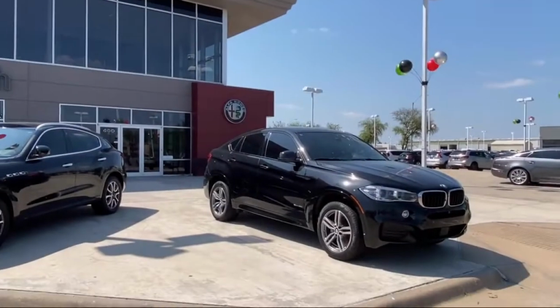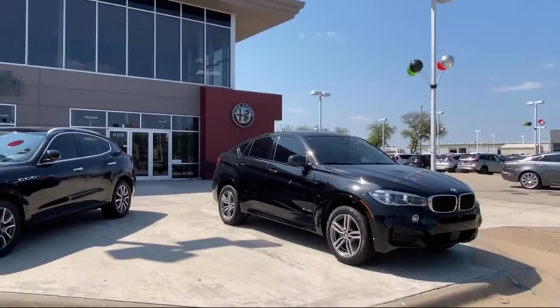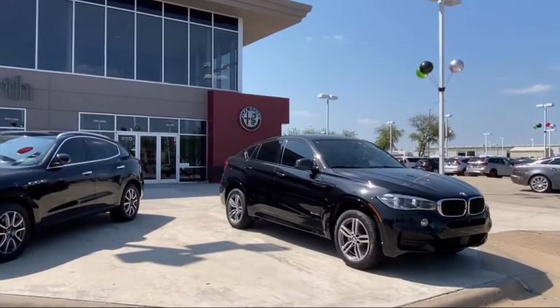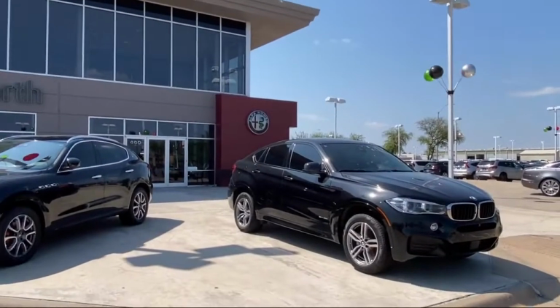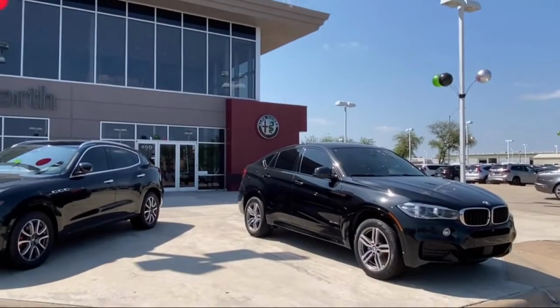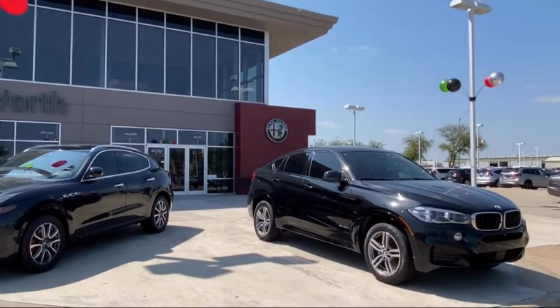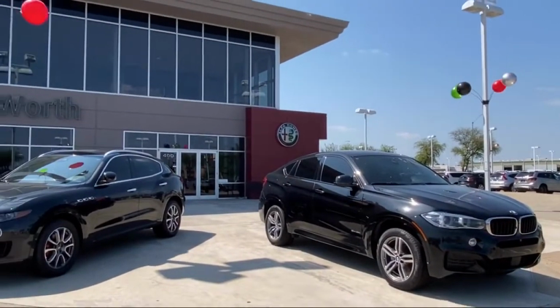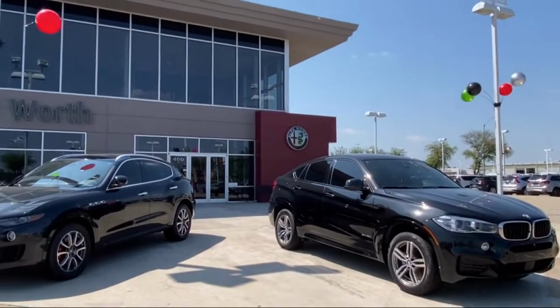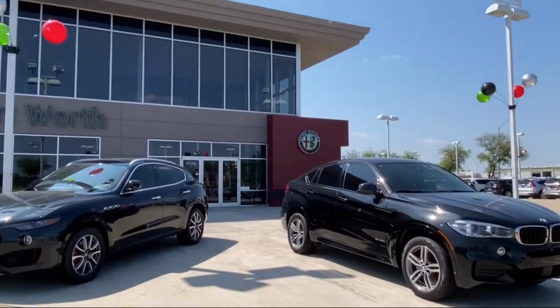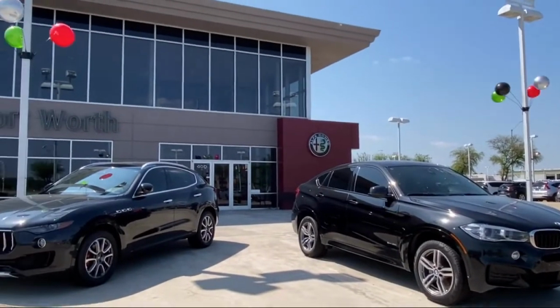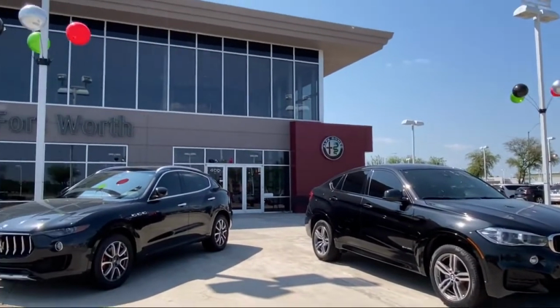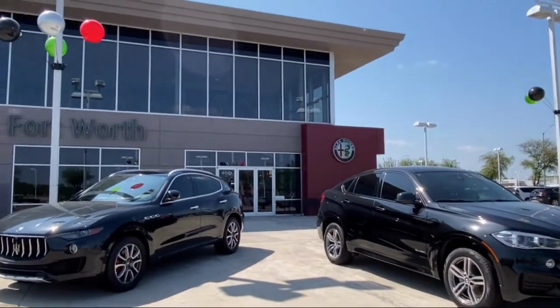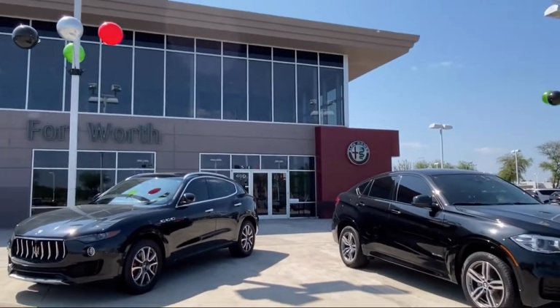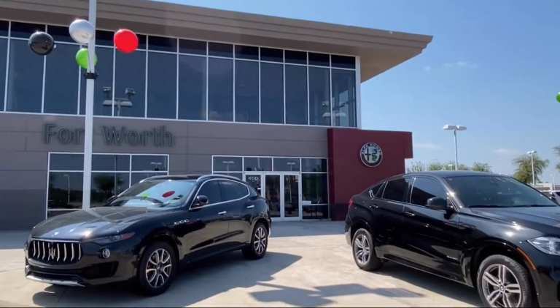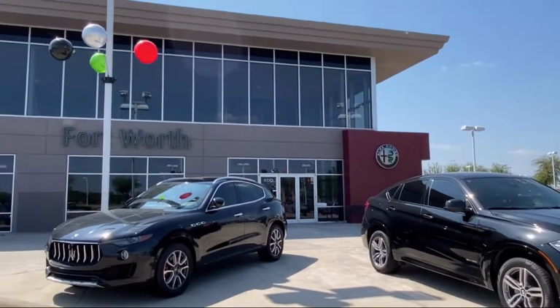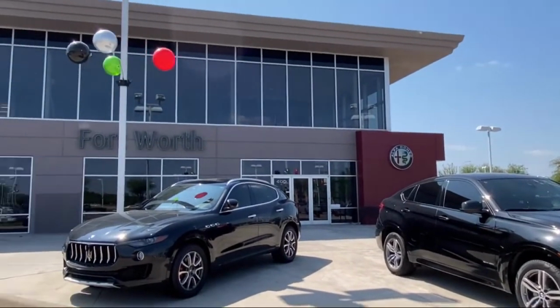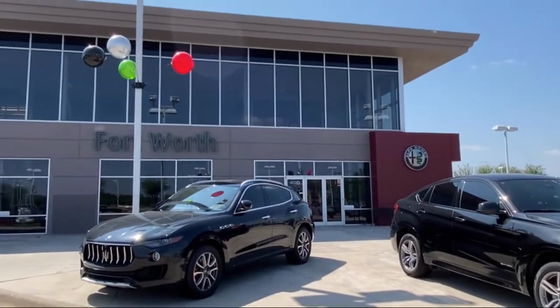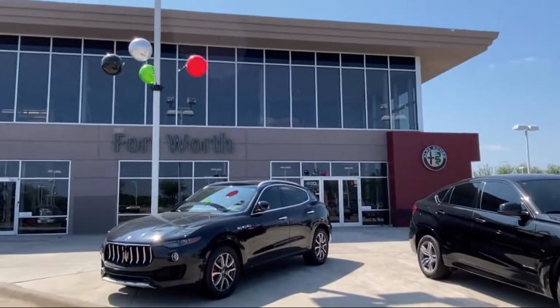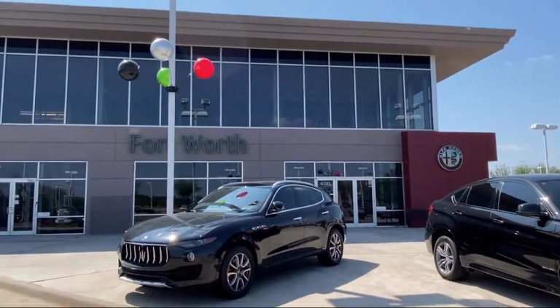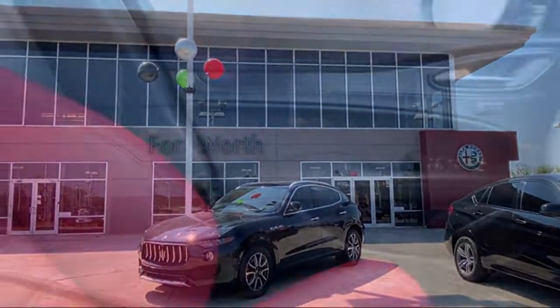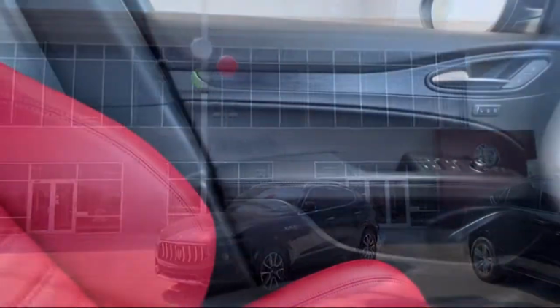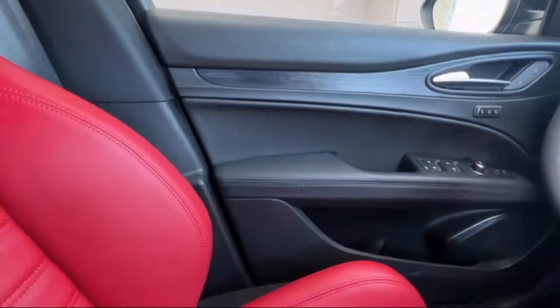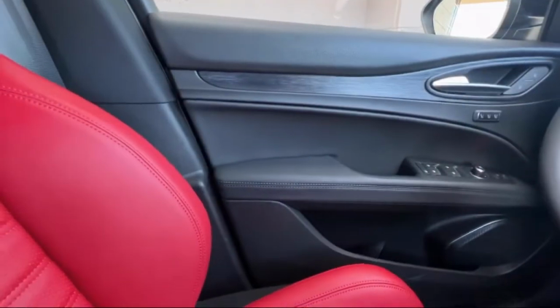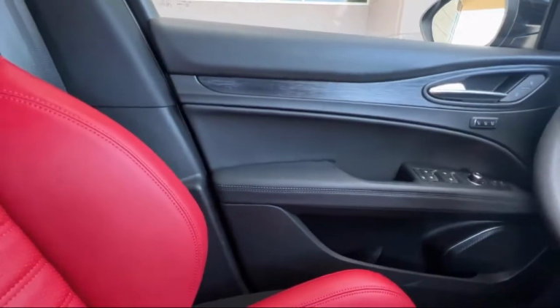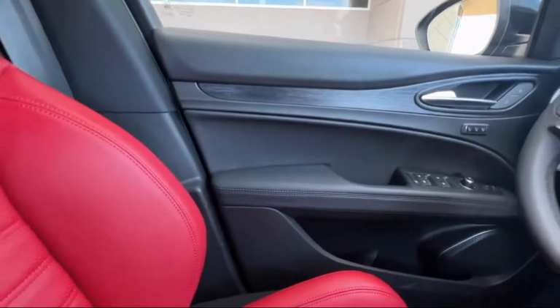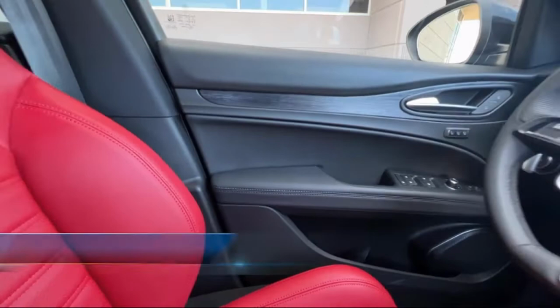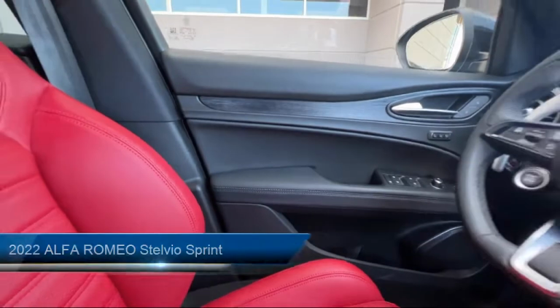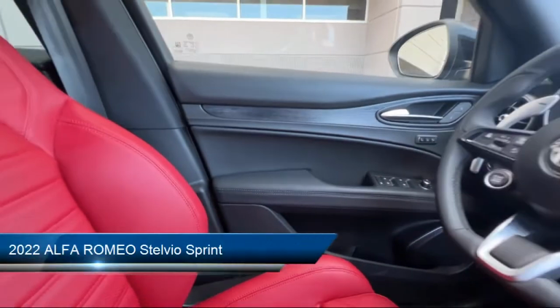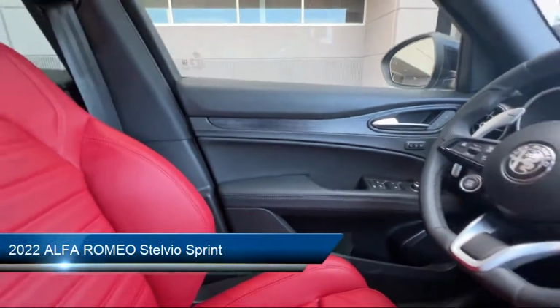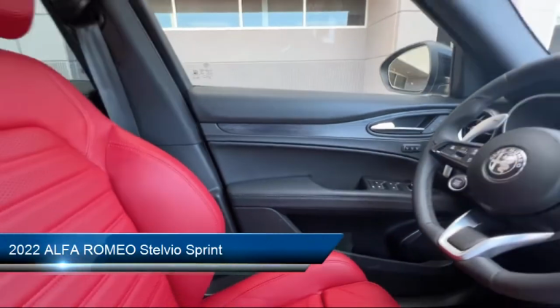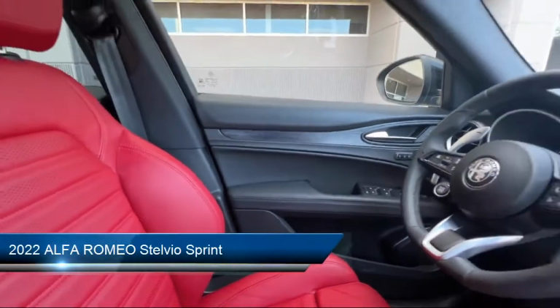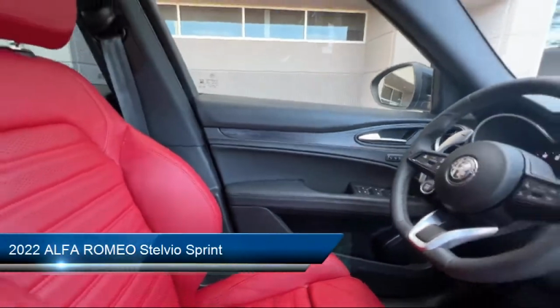Welcome to Alfa Romeo of Fort Worth, and here's a look at another one of our great vehicles from our inventory.